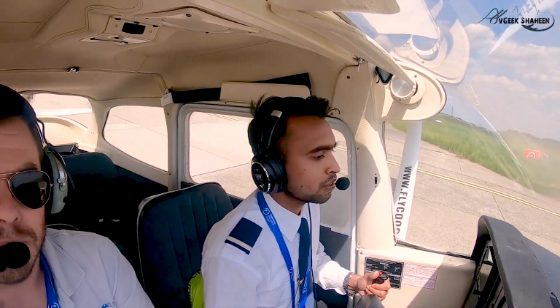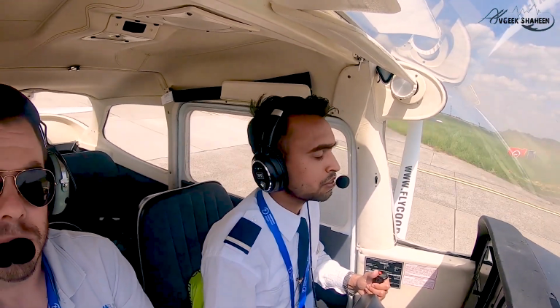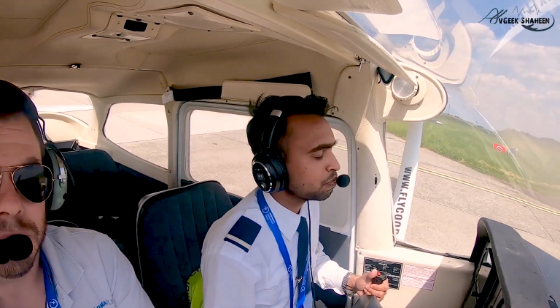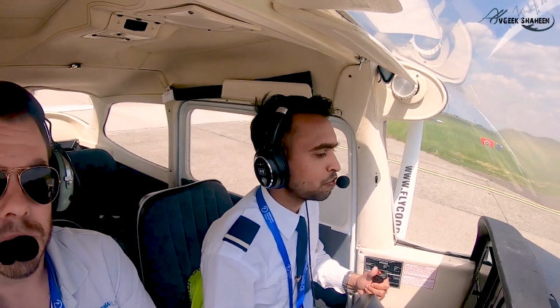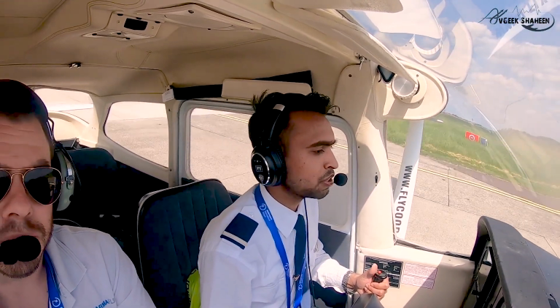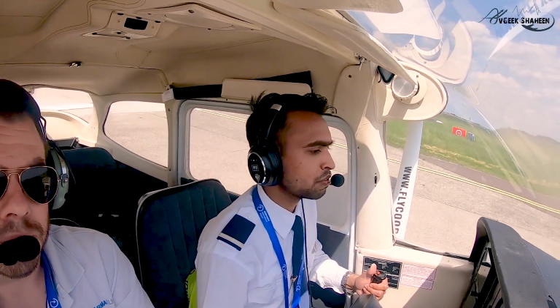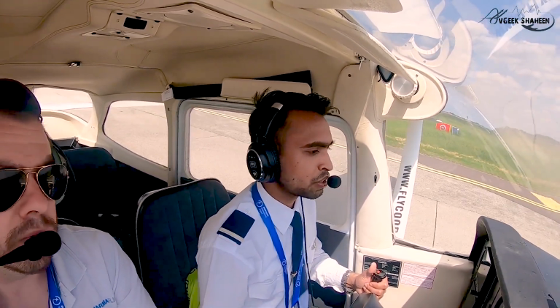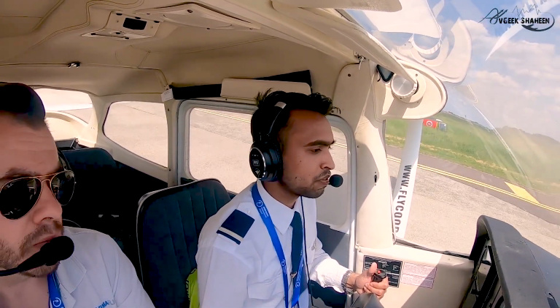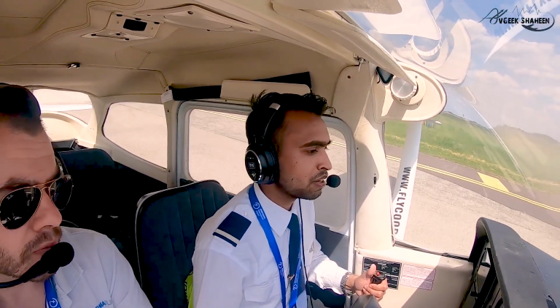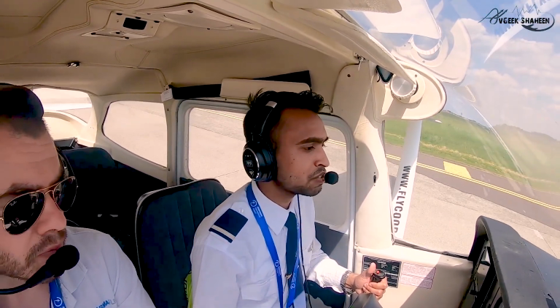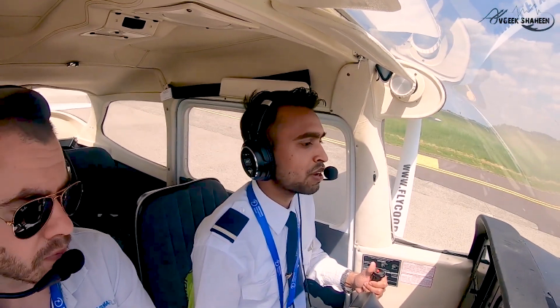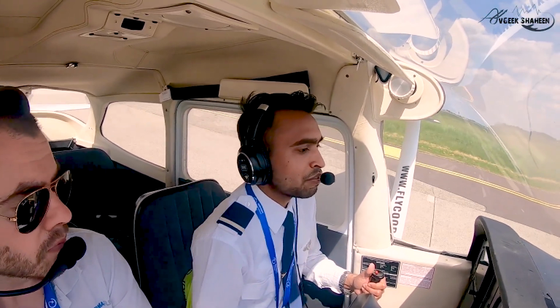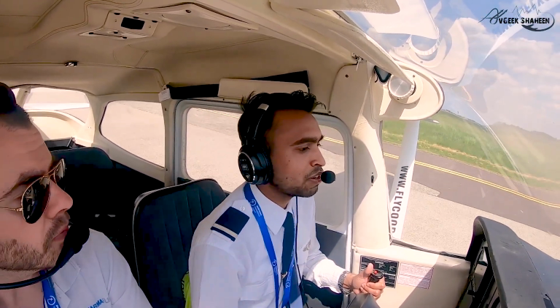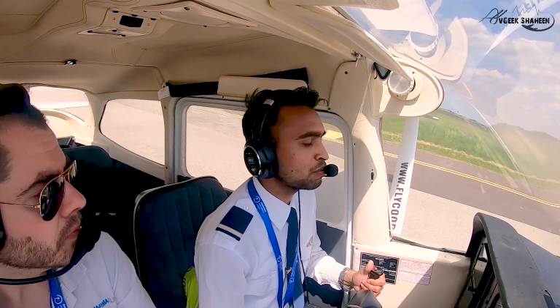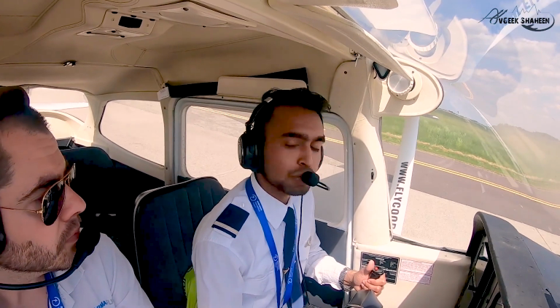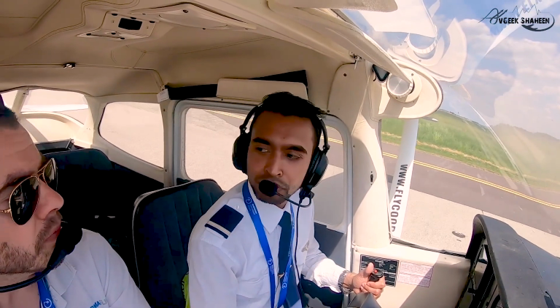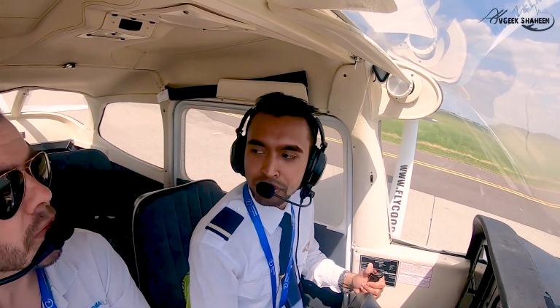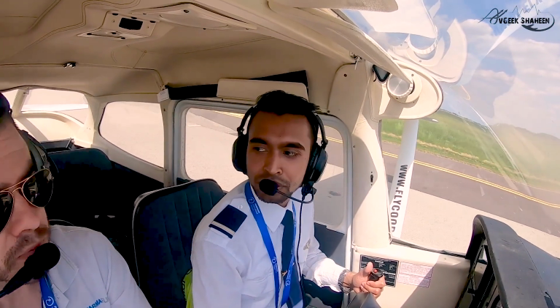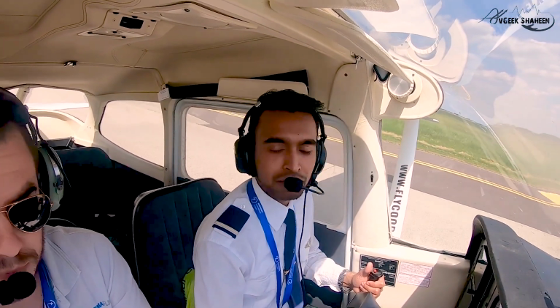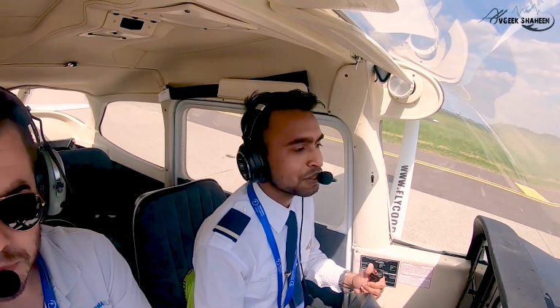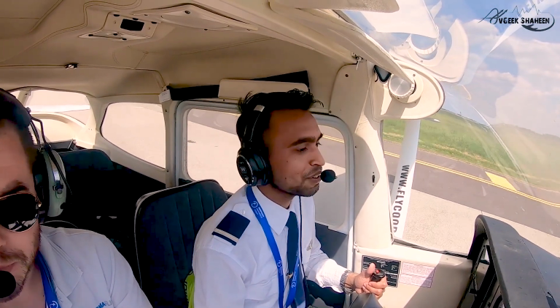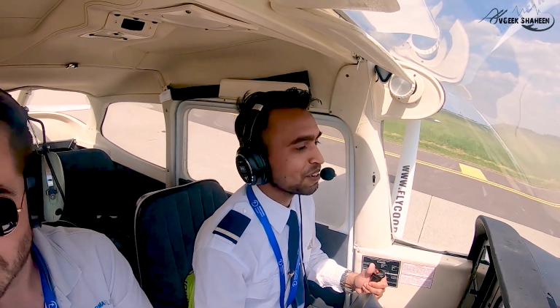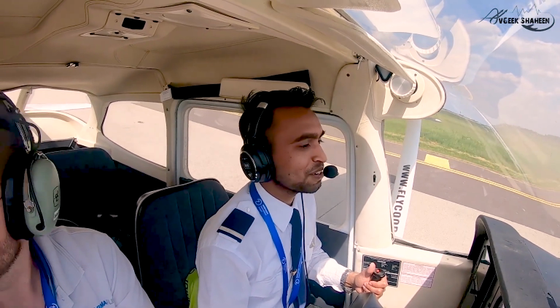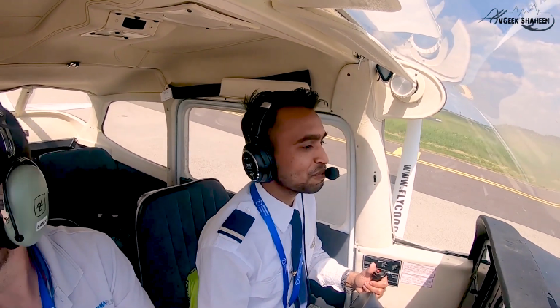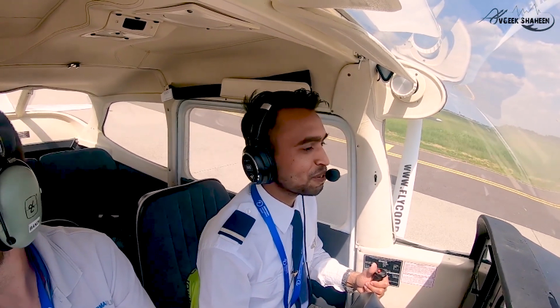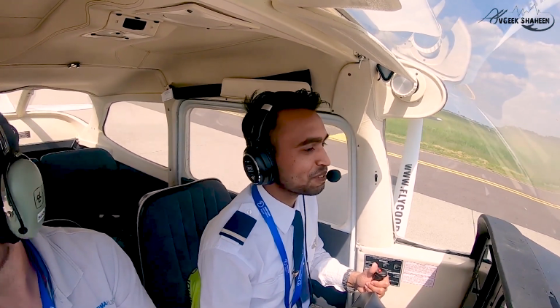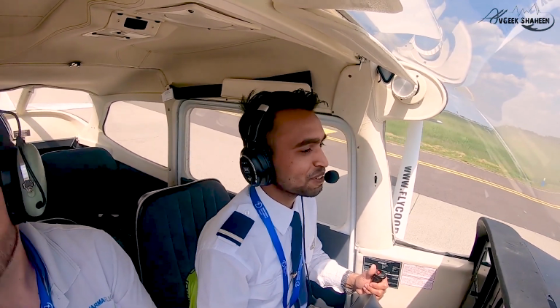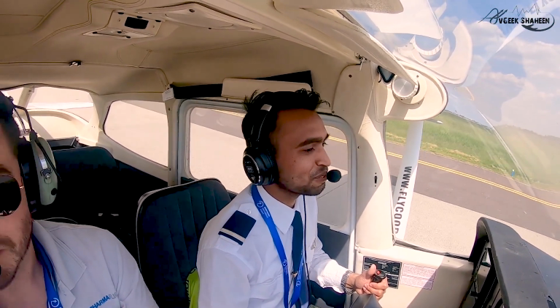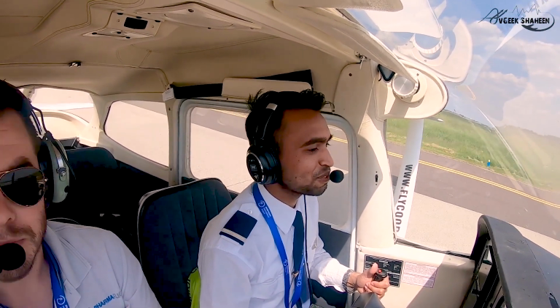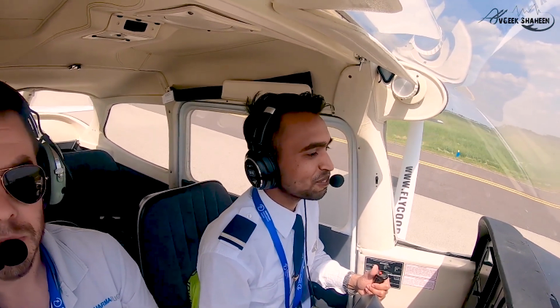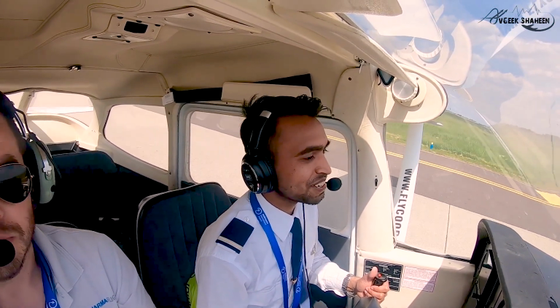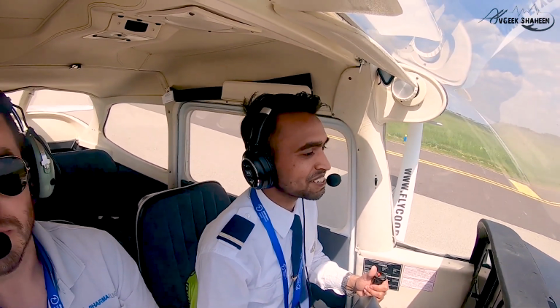I think compared to the first flight, this flight I'm feeling more confident. It was after two or three weeks.